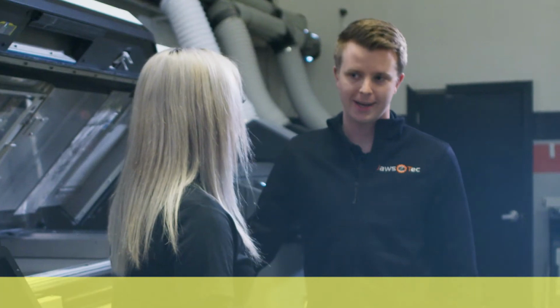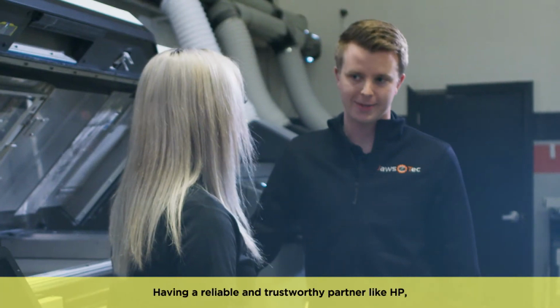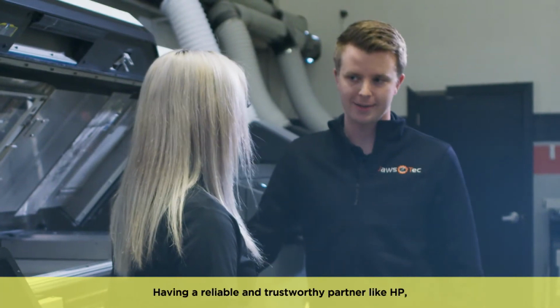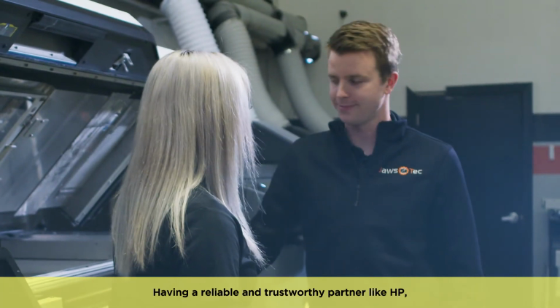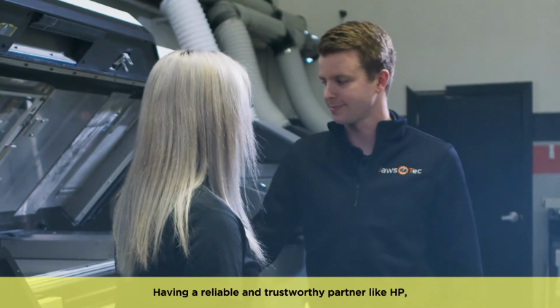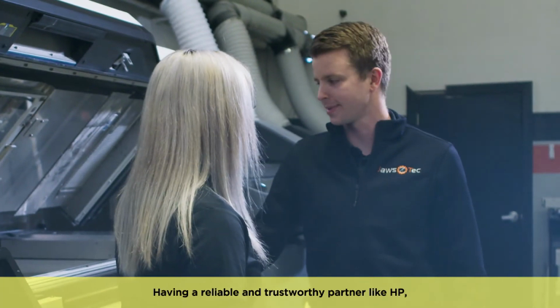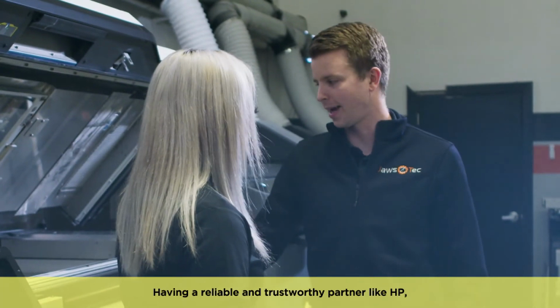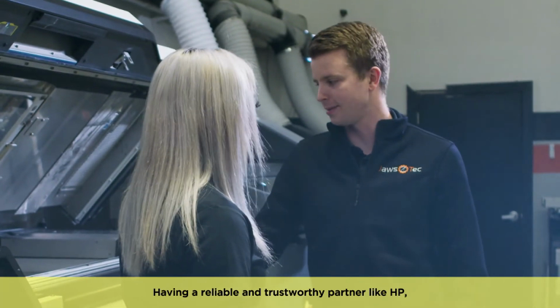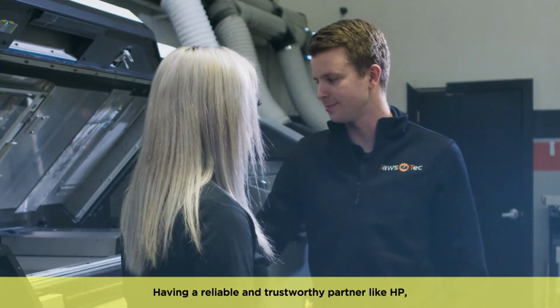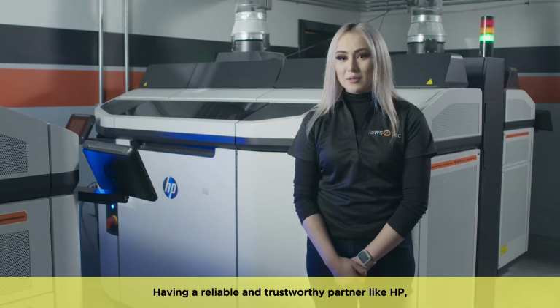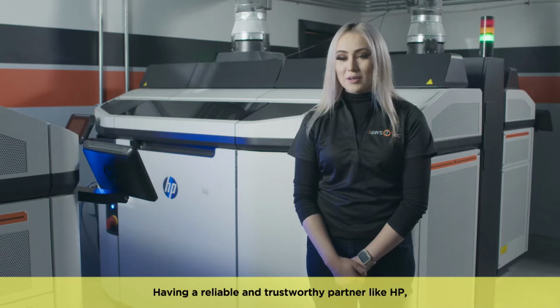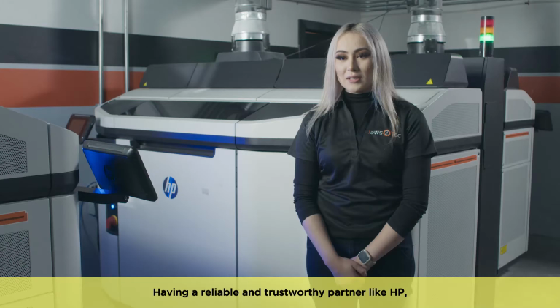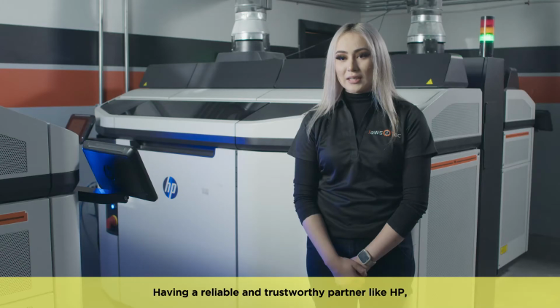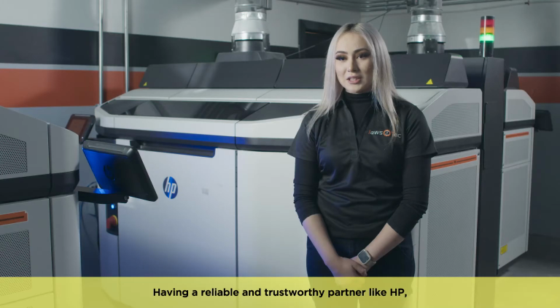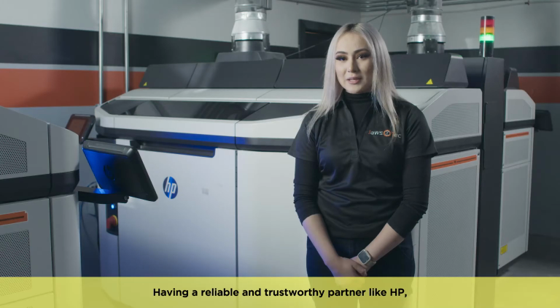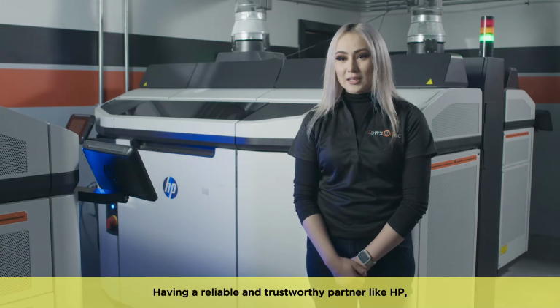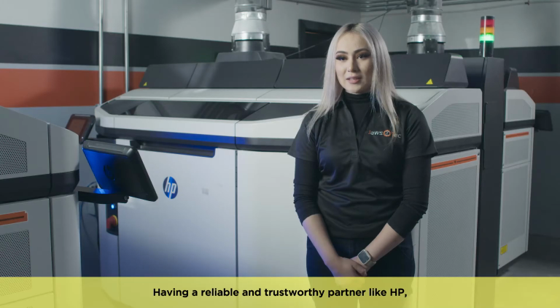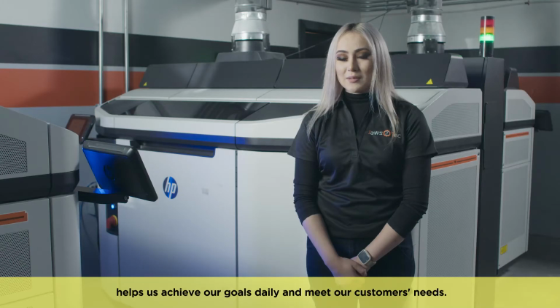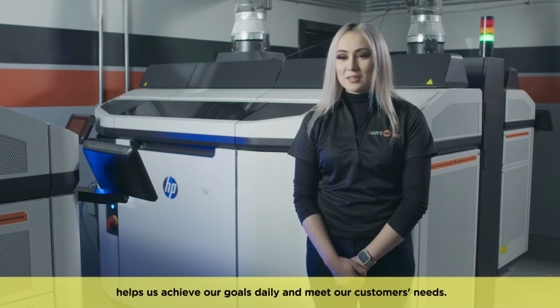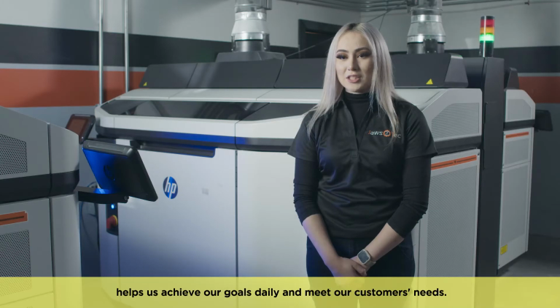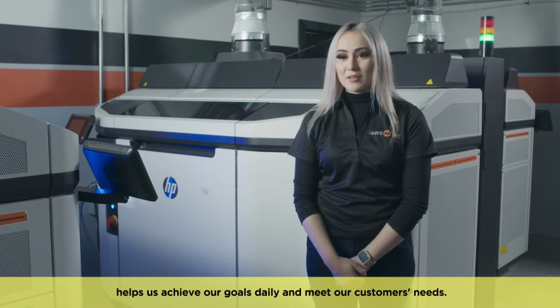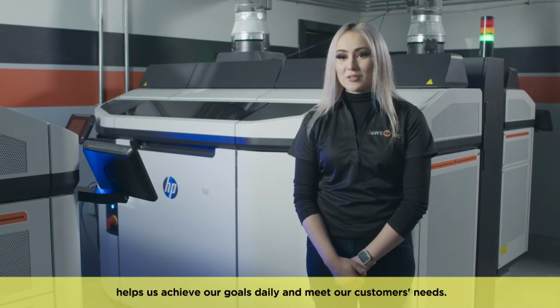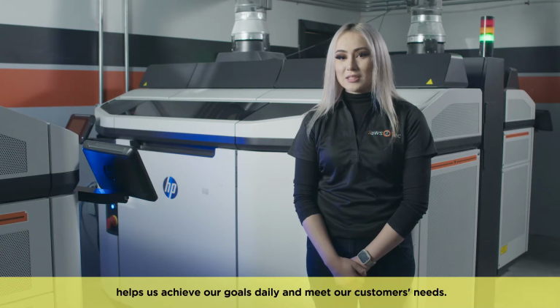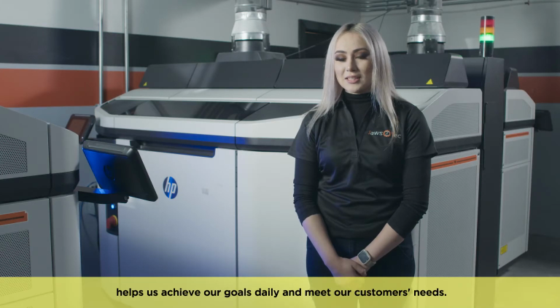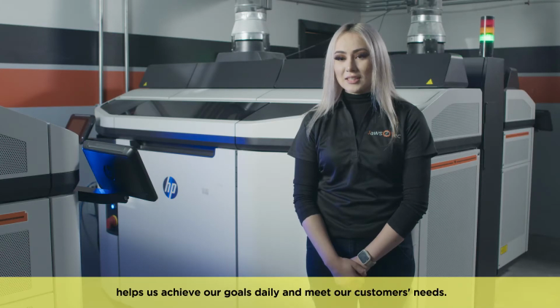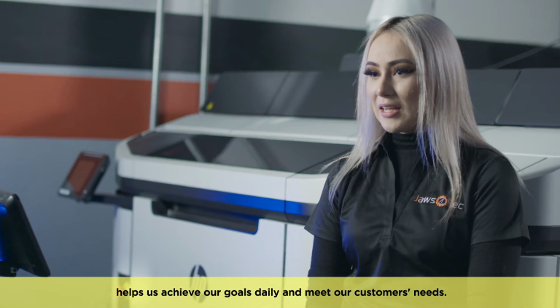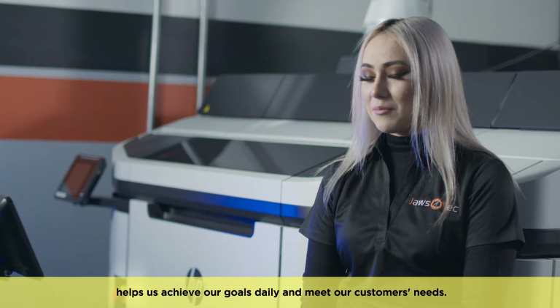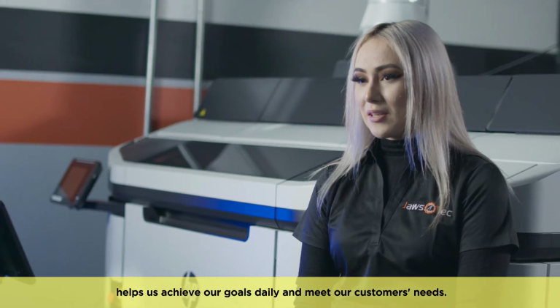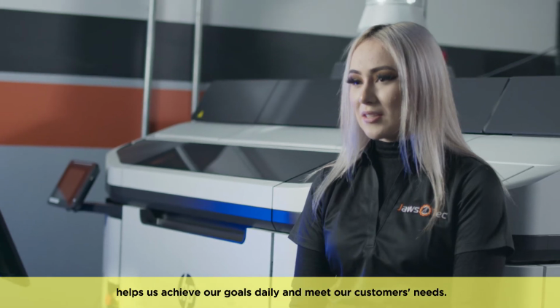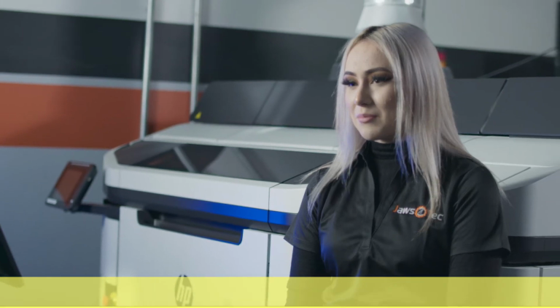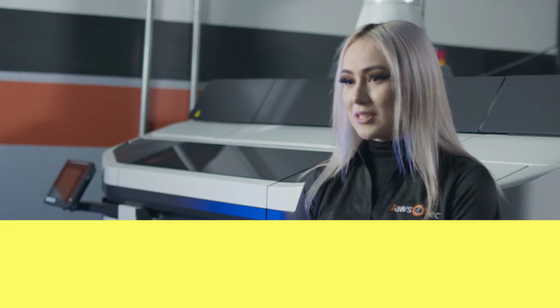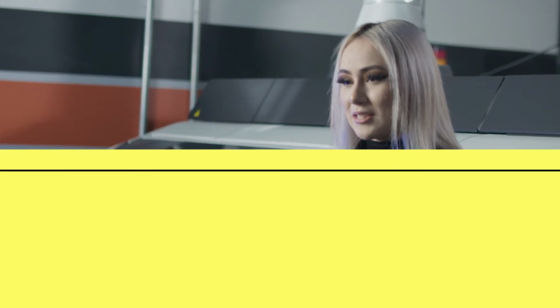Having a reliable and trustworthy partner like HP helps us achieve our goals daily and meet our customers' needs.